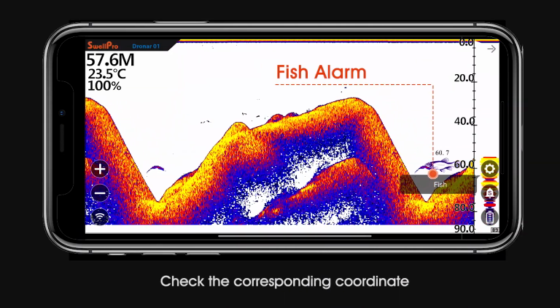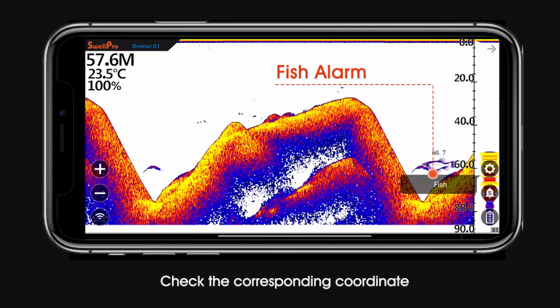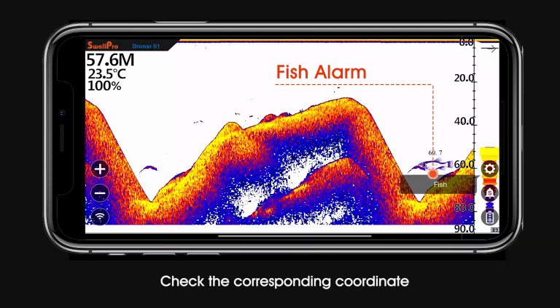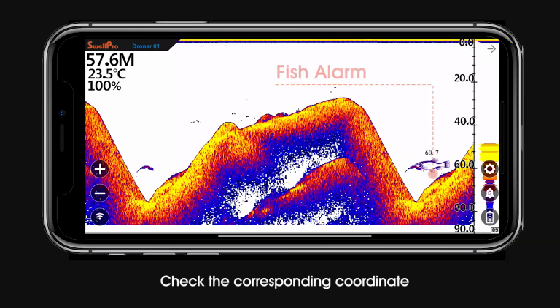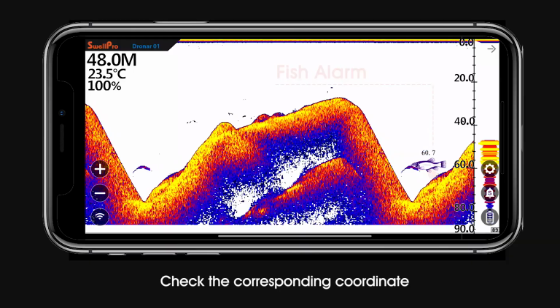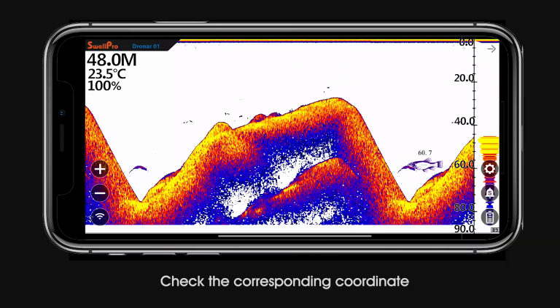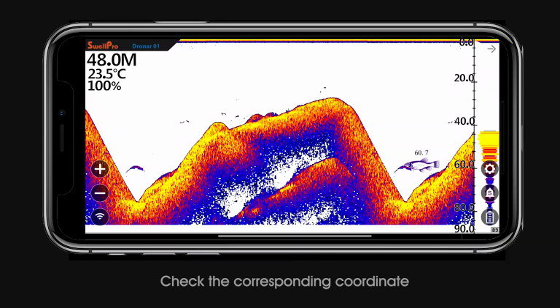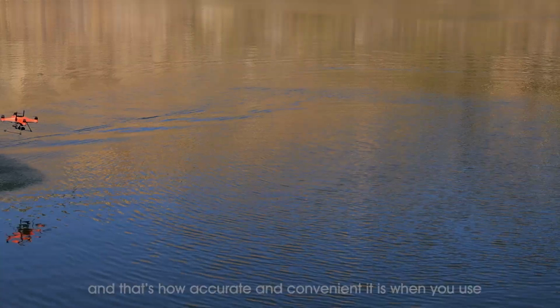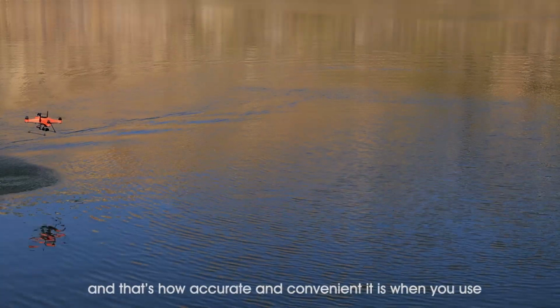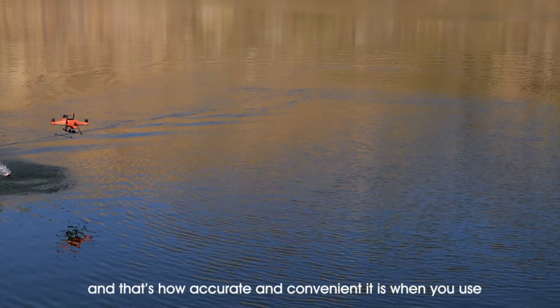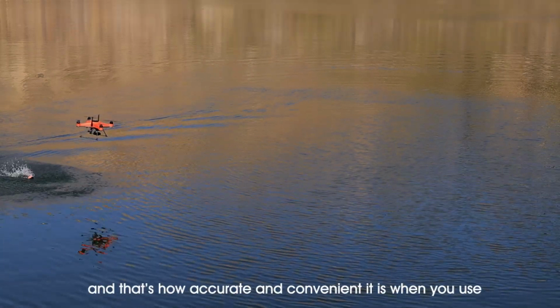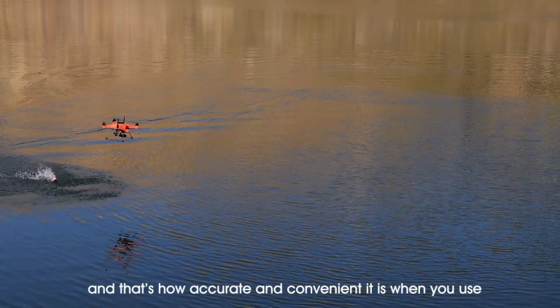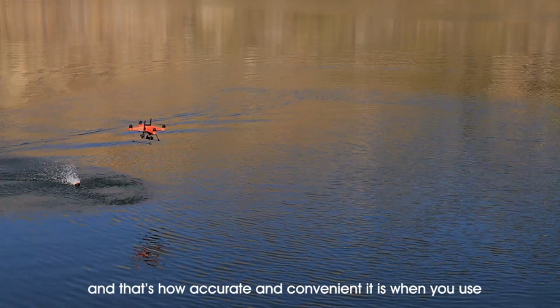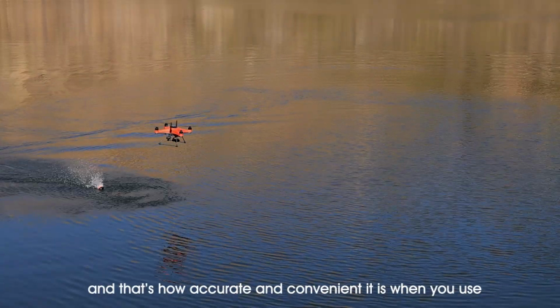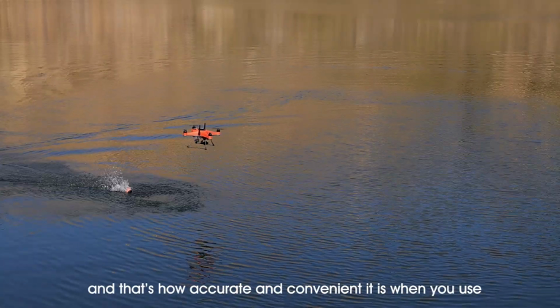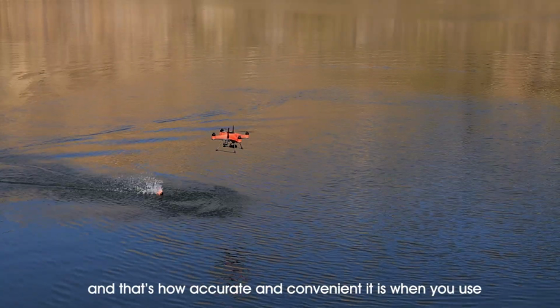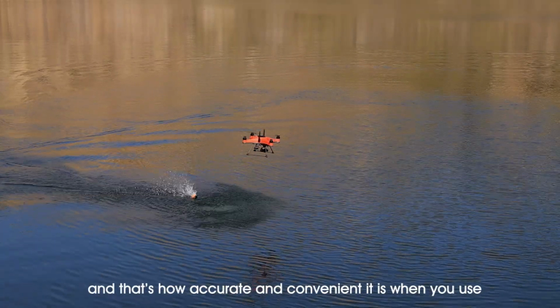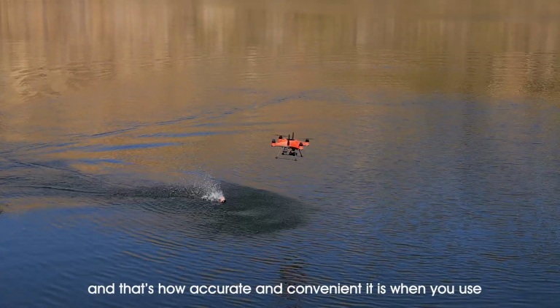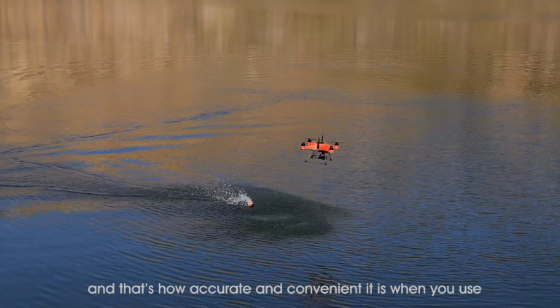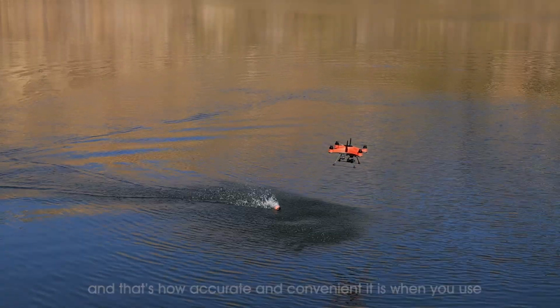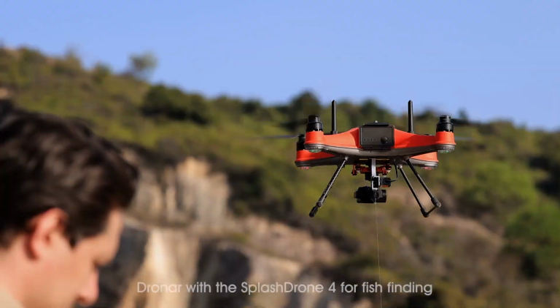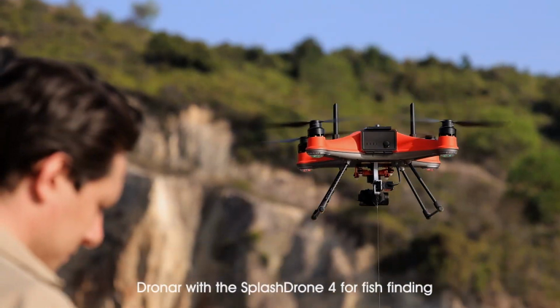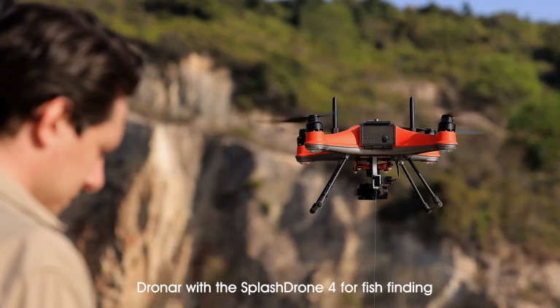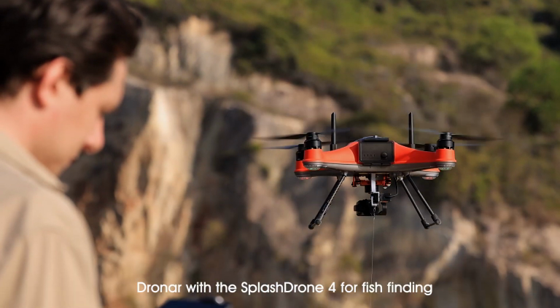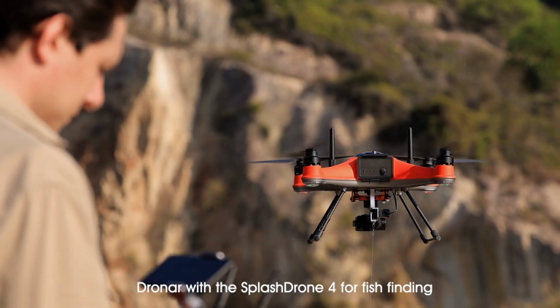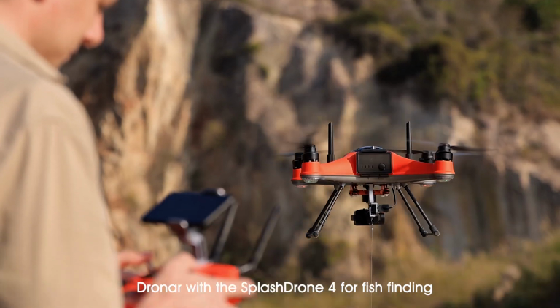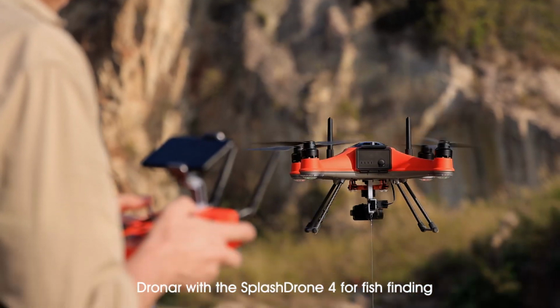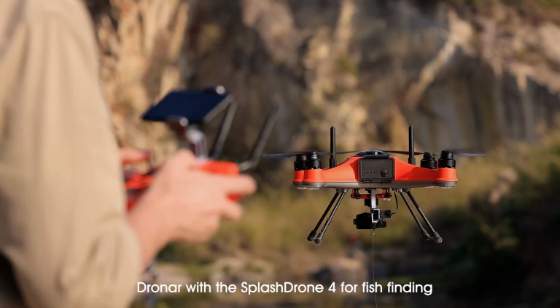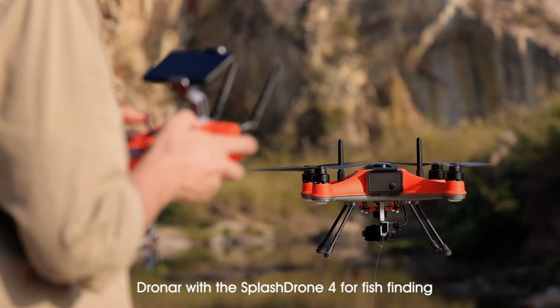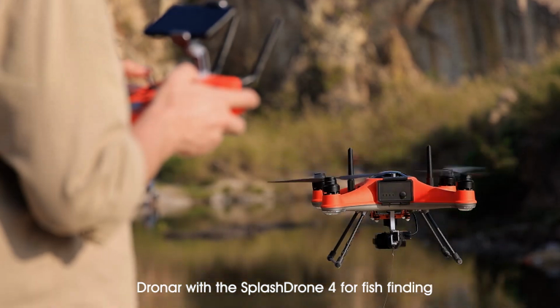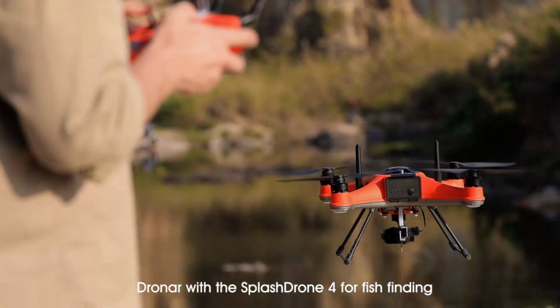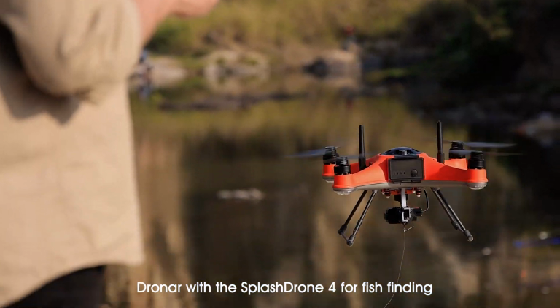Check the corresponding coordinate, and that's how accurate and convenient it is when you use the Dronar with the Splash Drone 4 for fish finding.